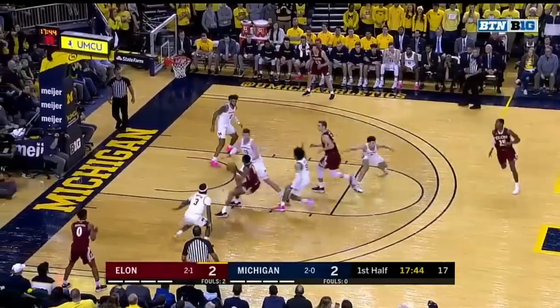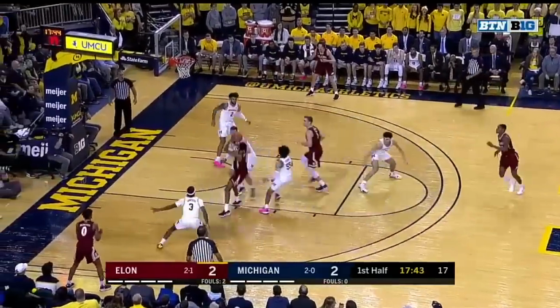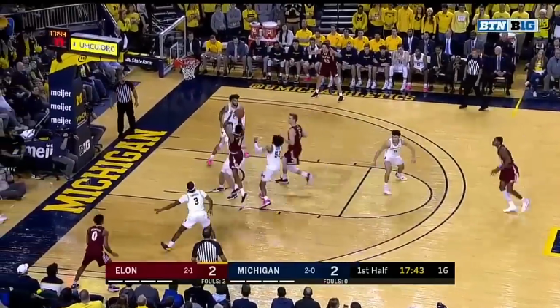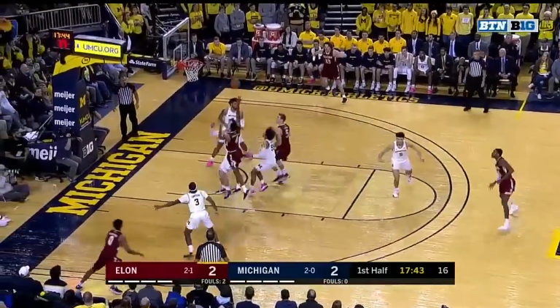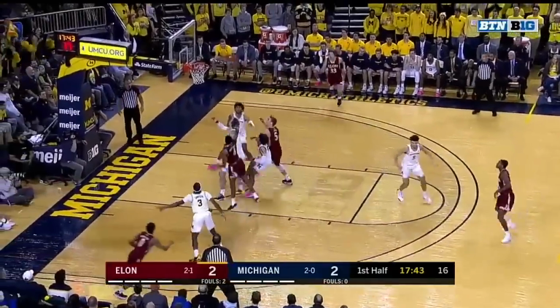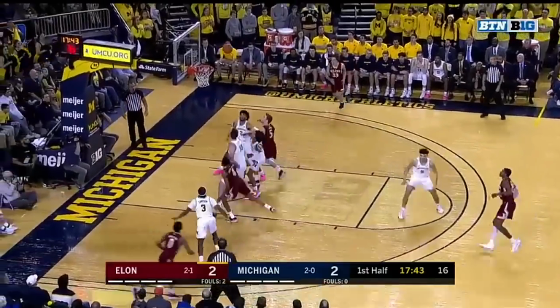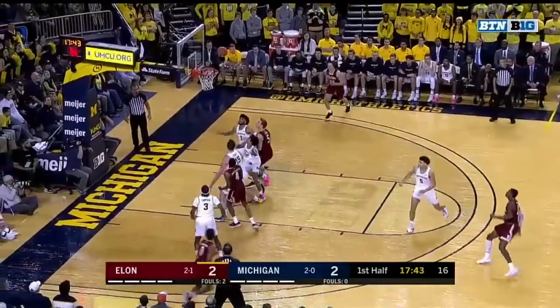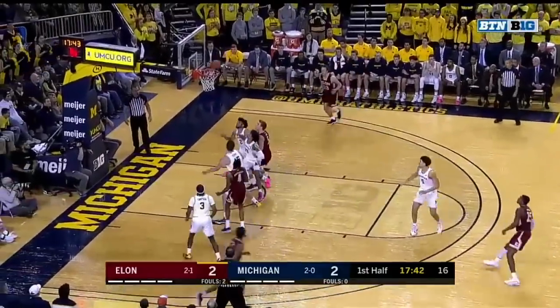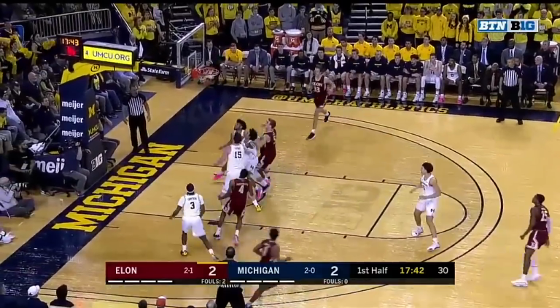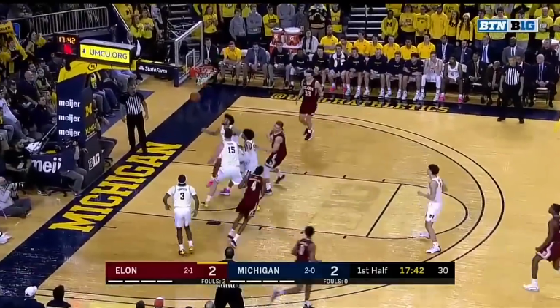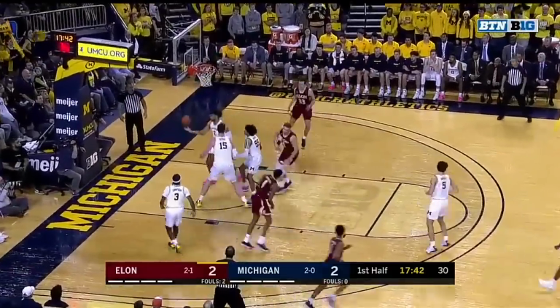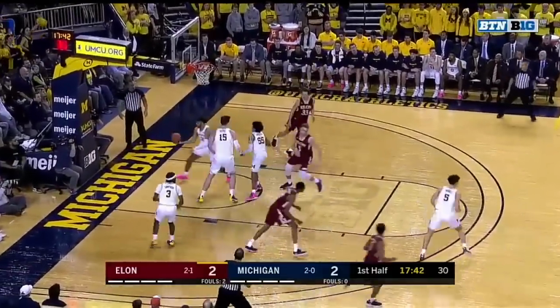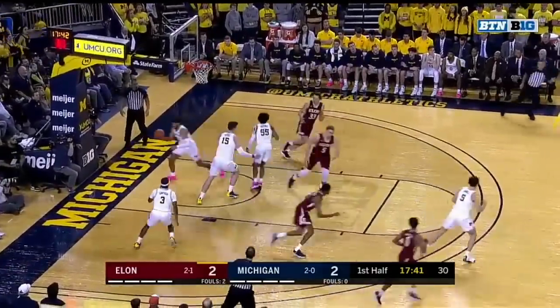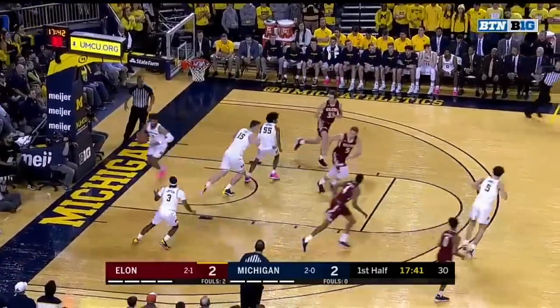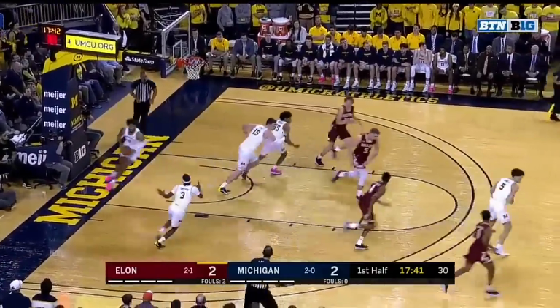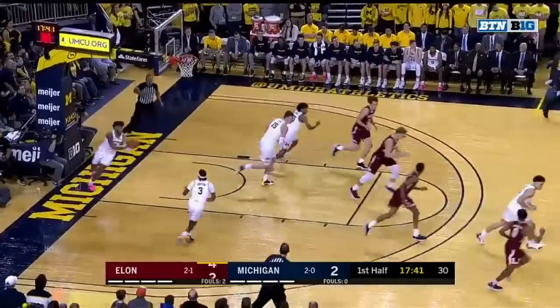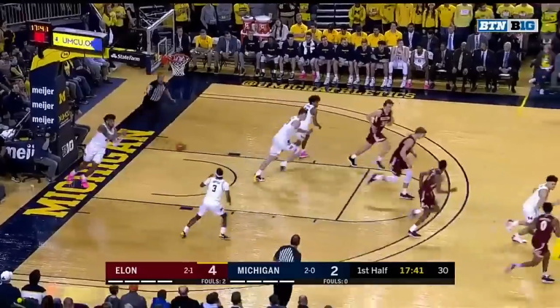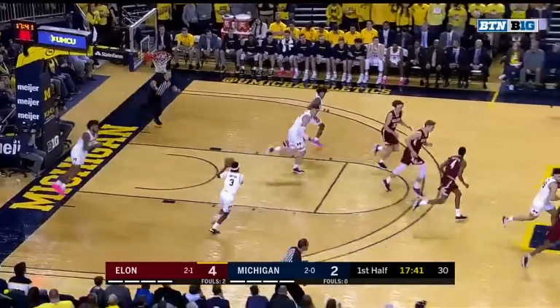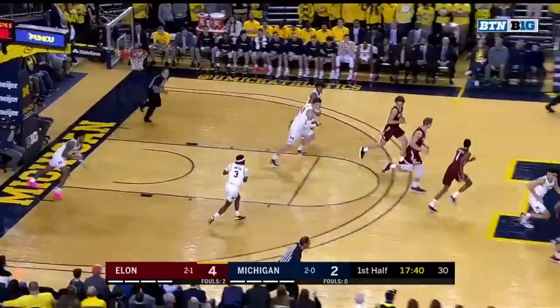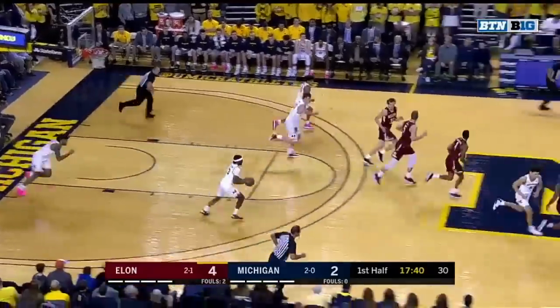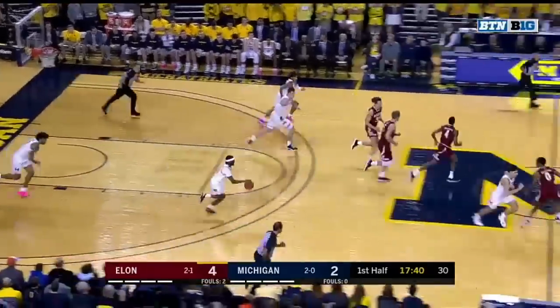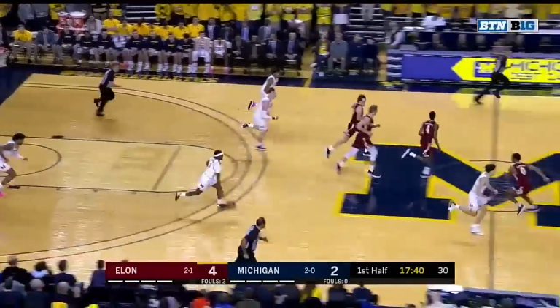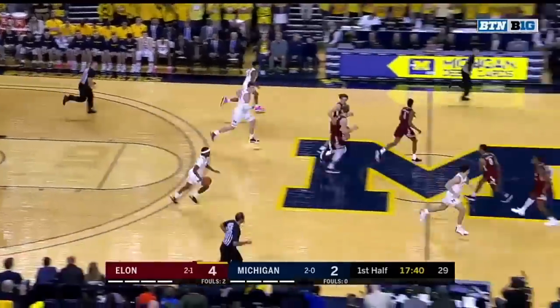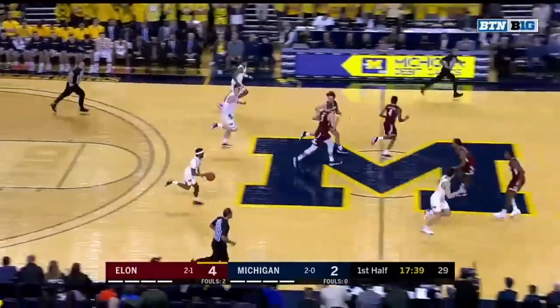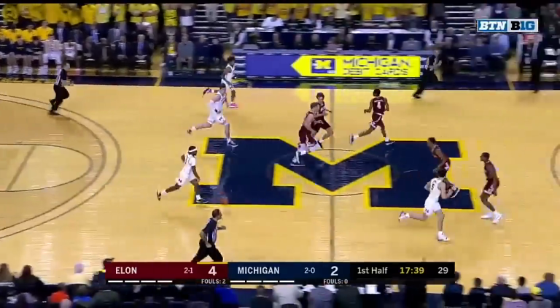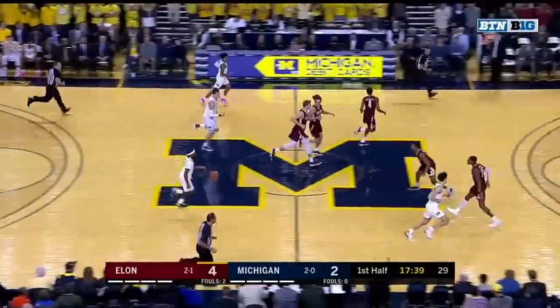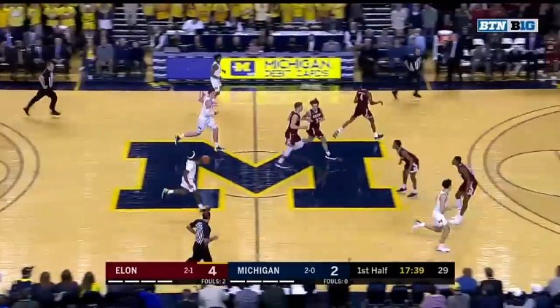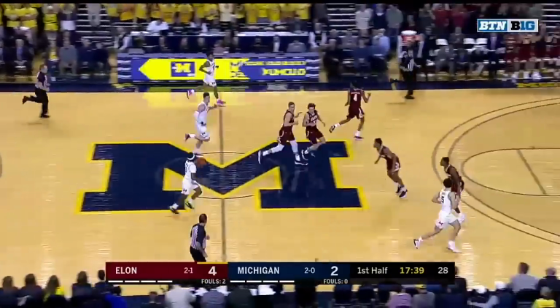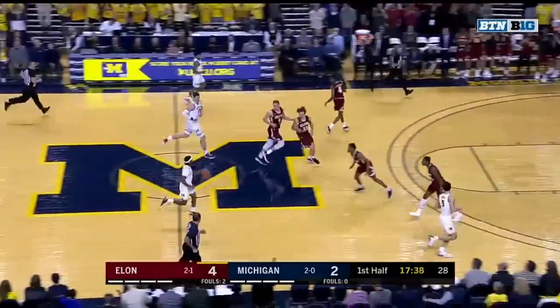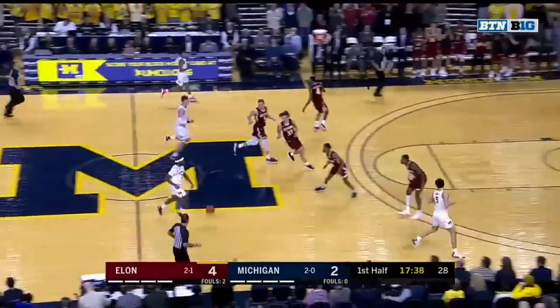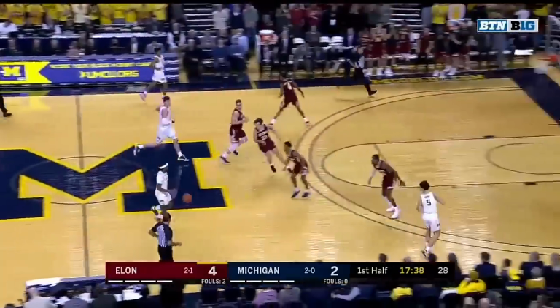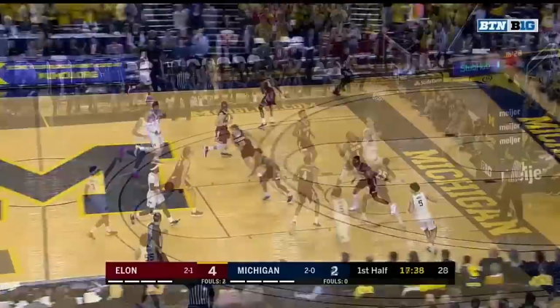McIntosh going right at Teske and the floater's good. Nice job right there by Sheffield, coming under control.